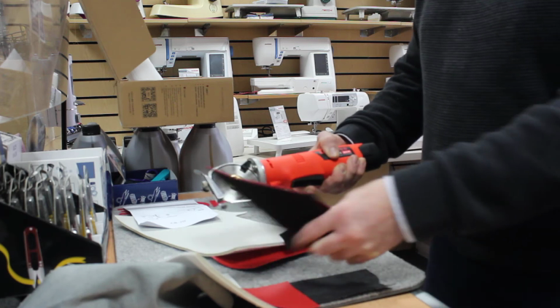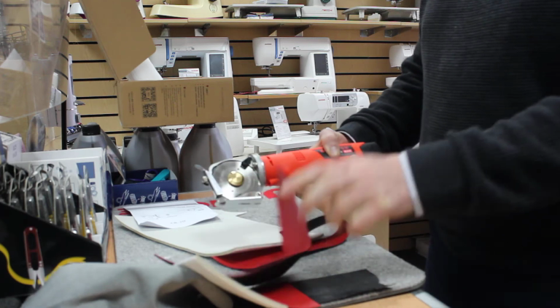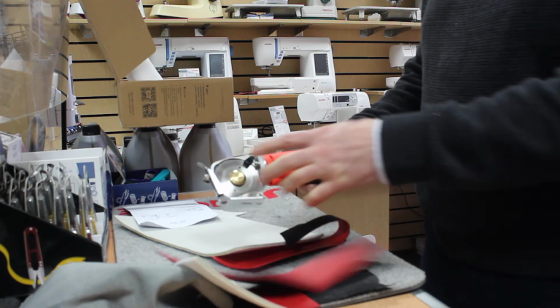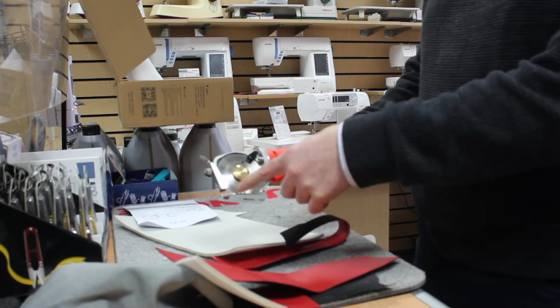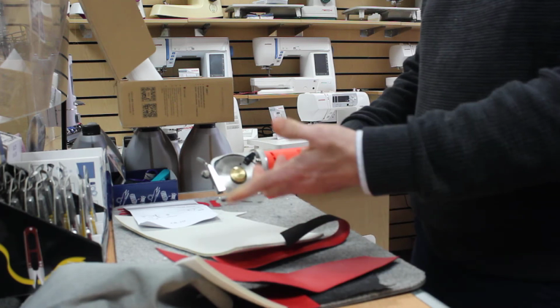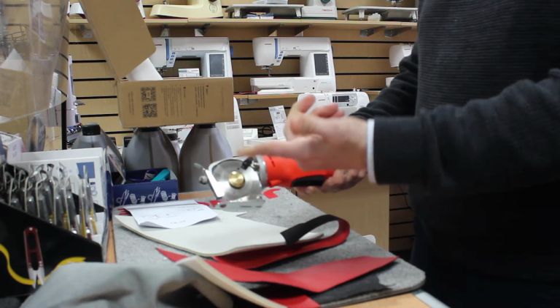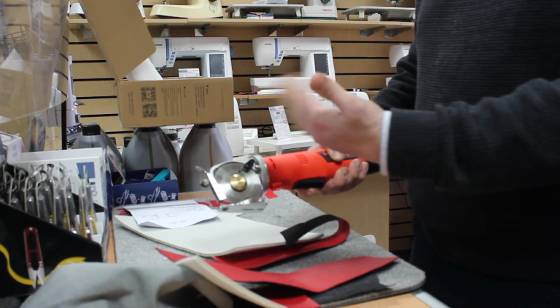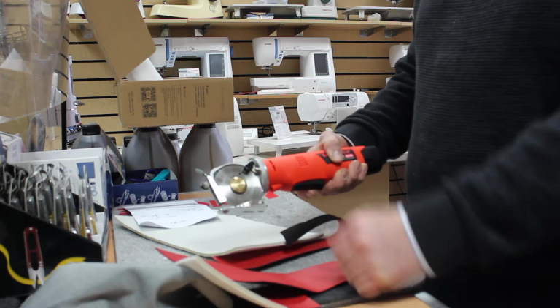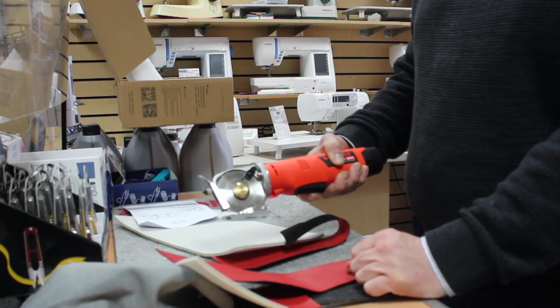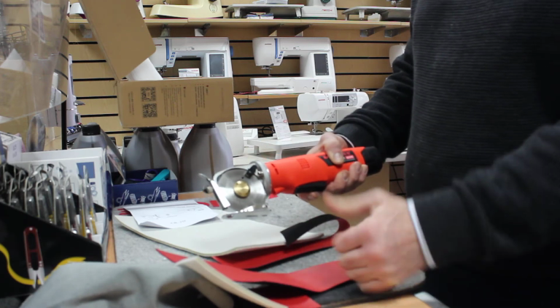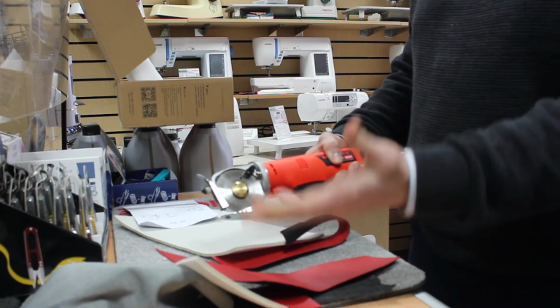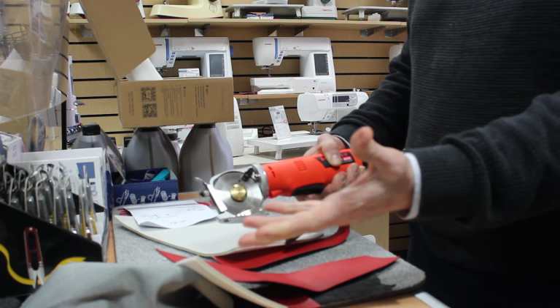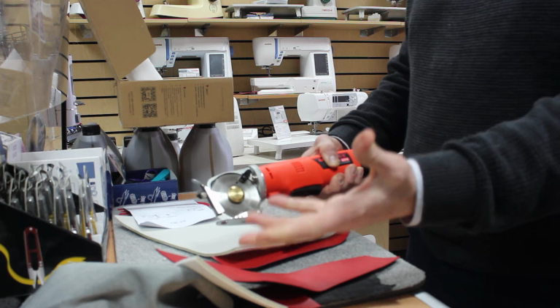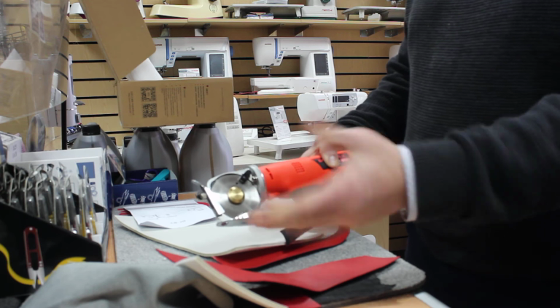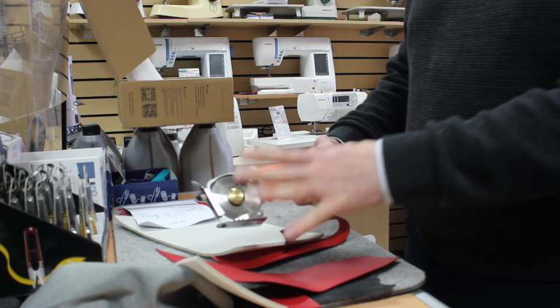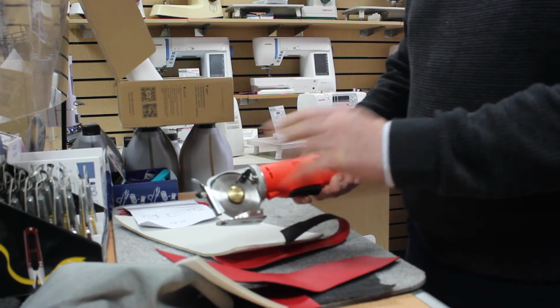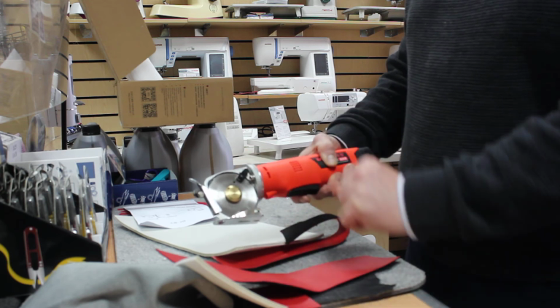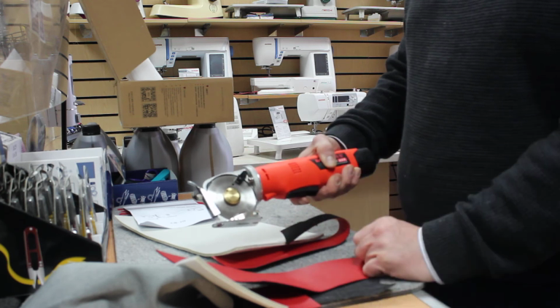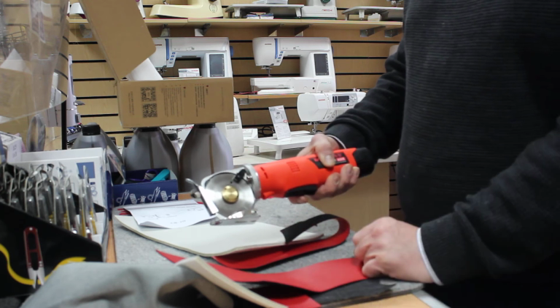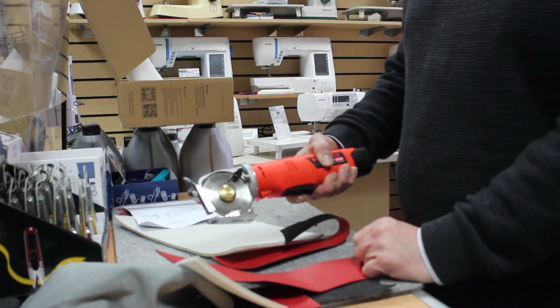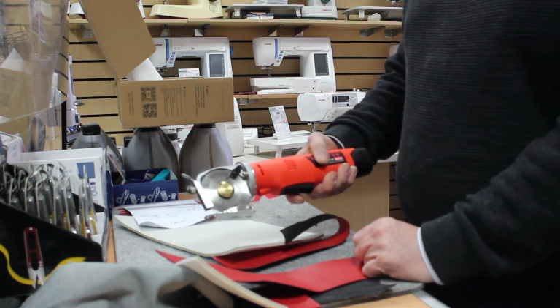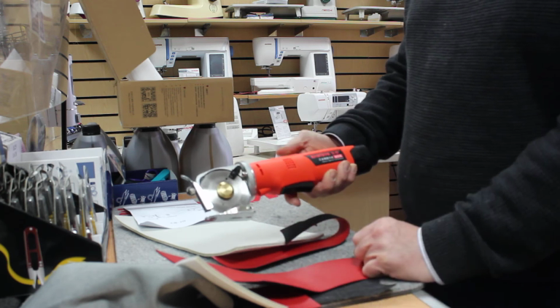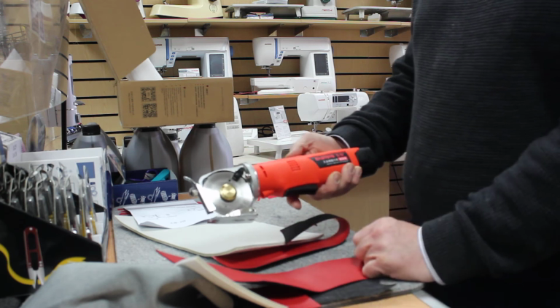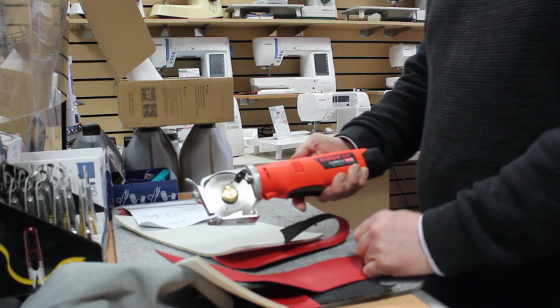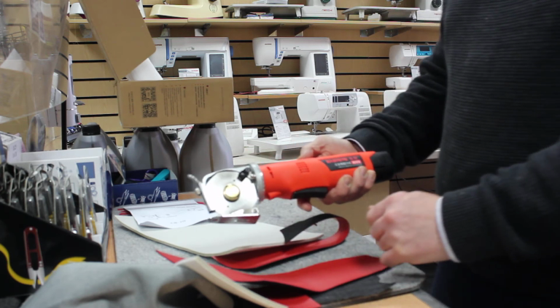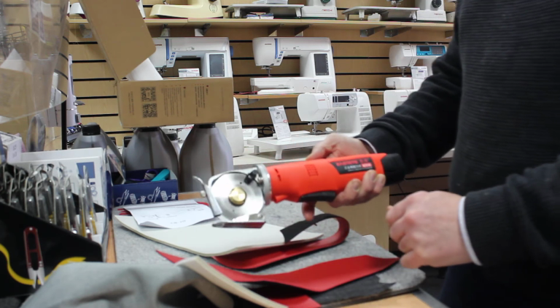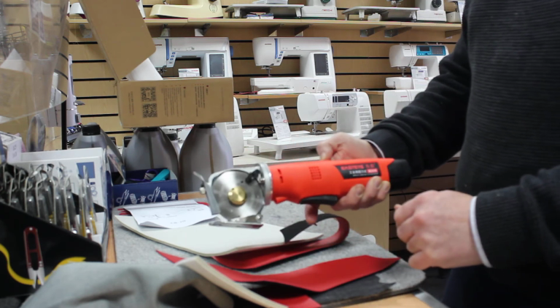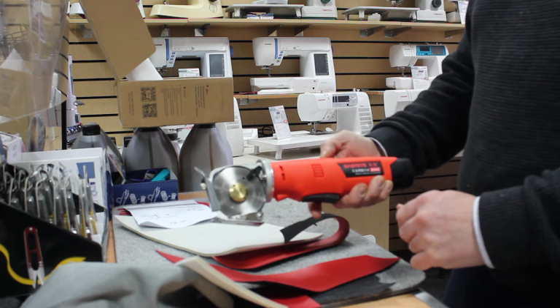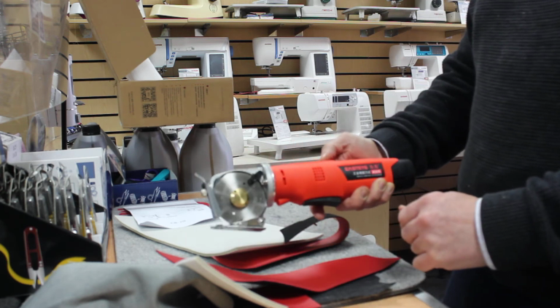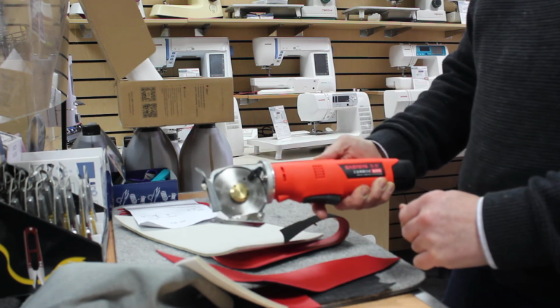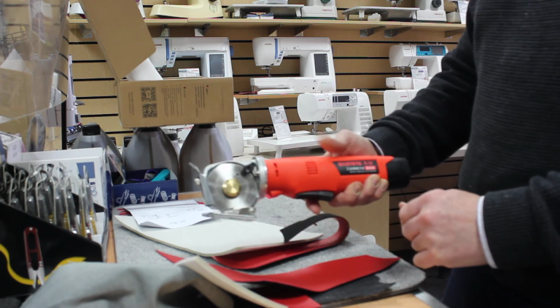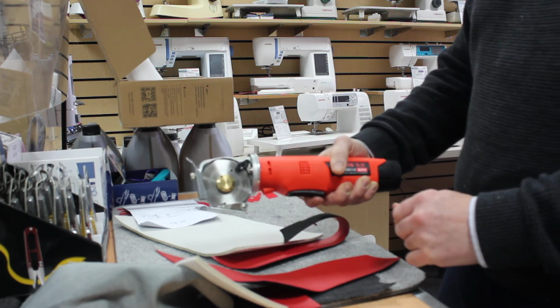You do have to be careful that you don't cut your finger. There is a special glove made to protect your fingers, and then switch it off for safety.